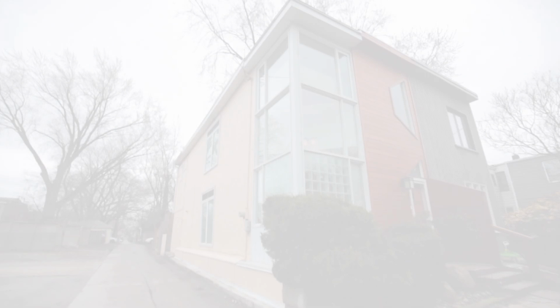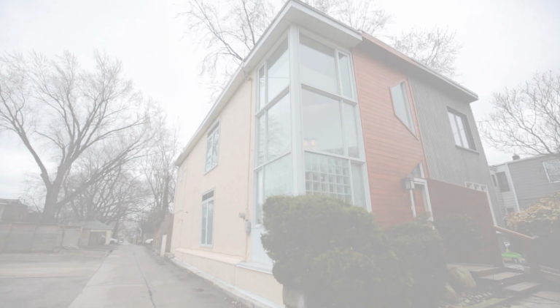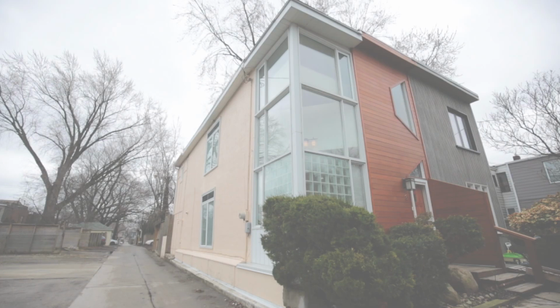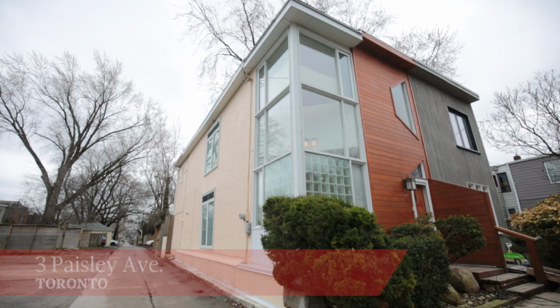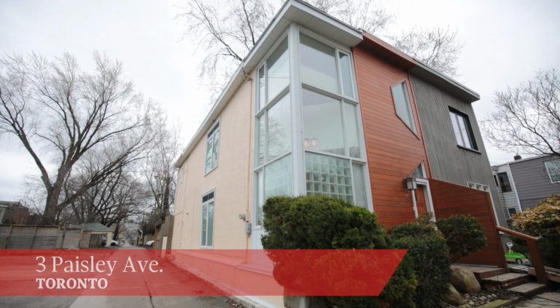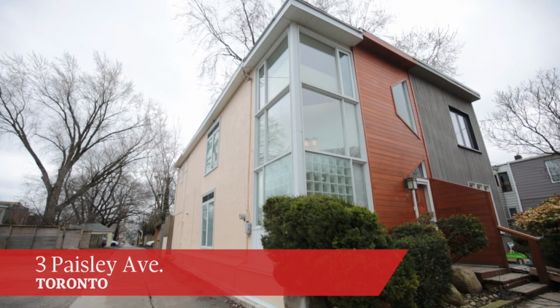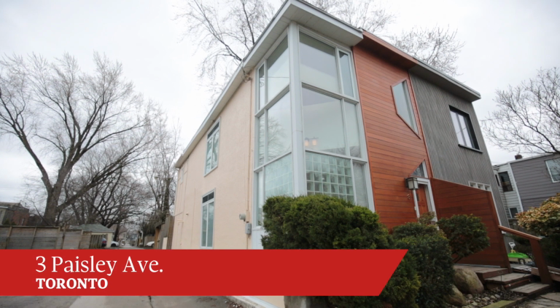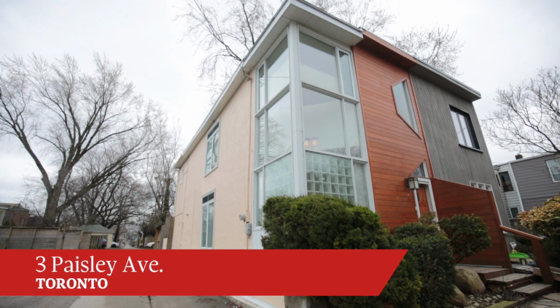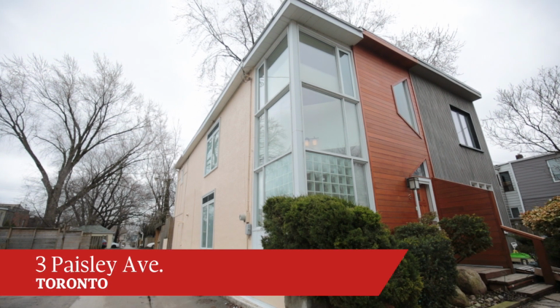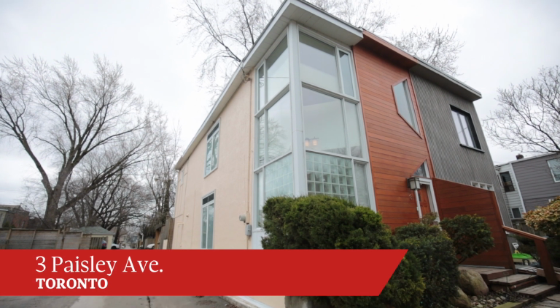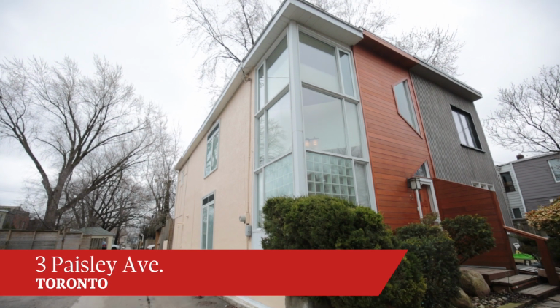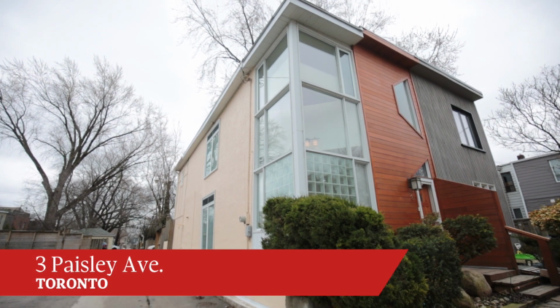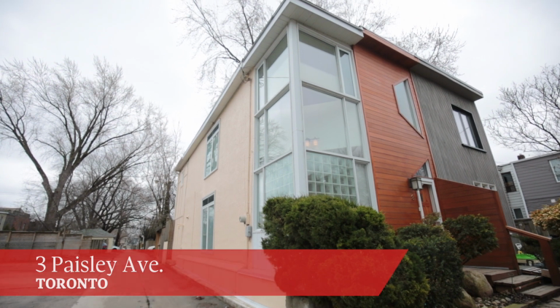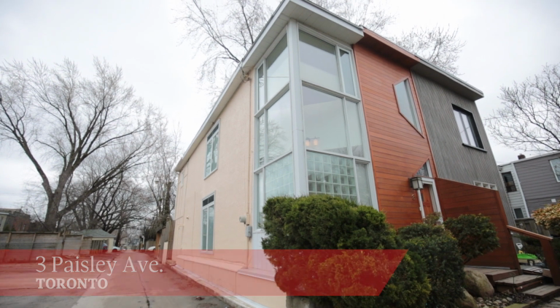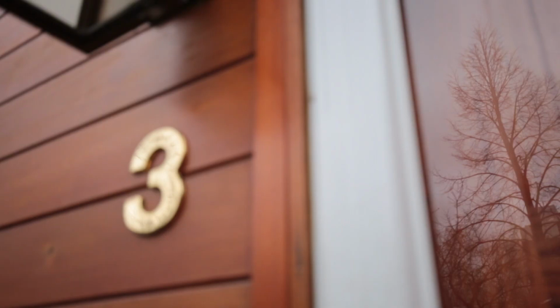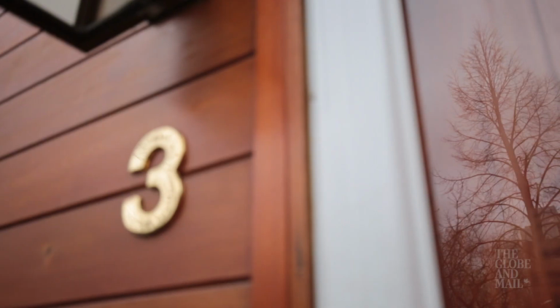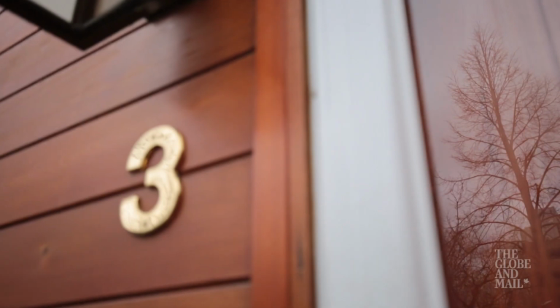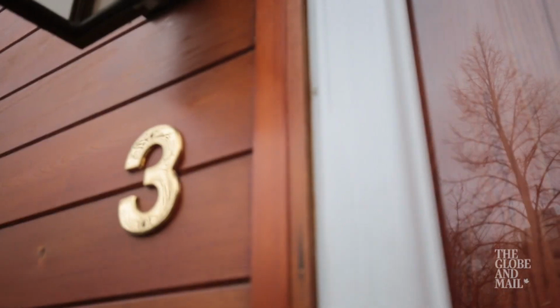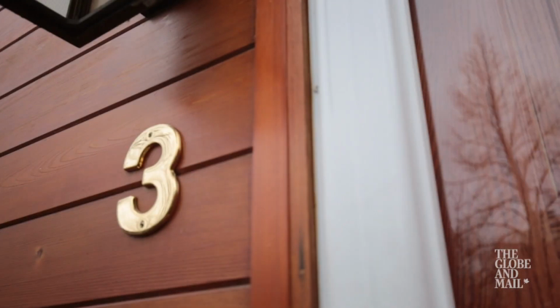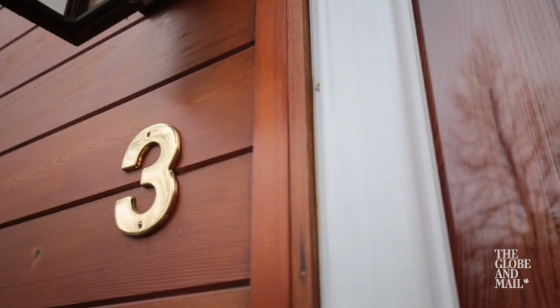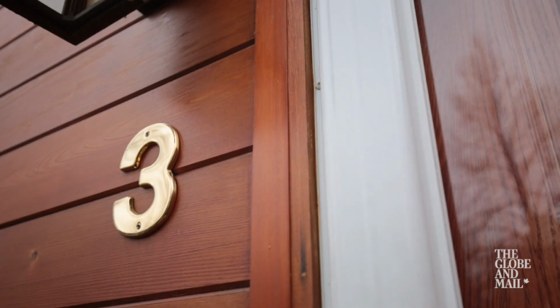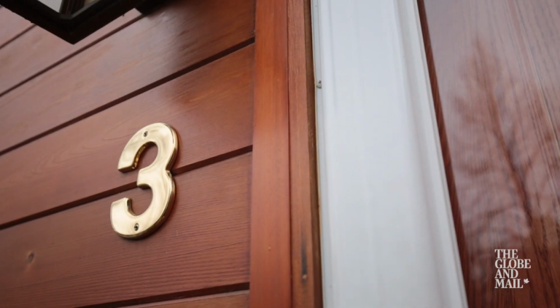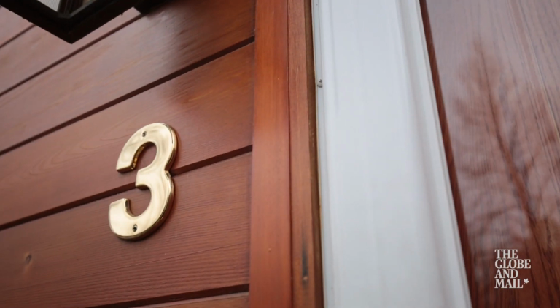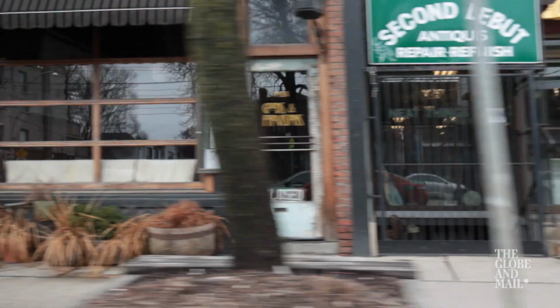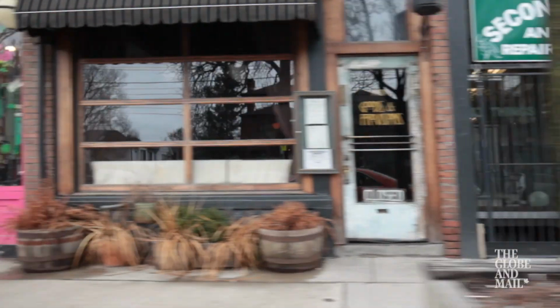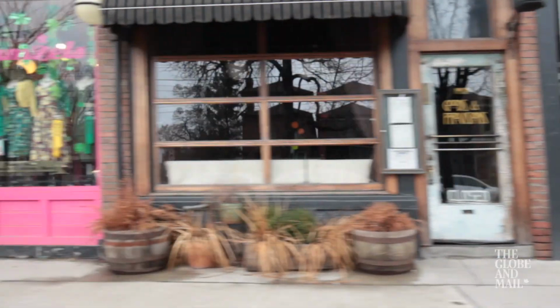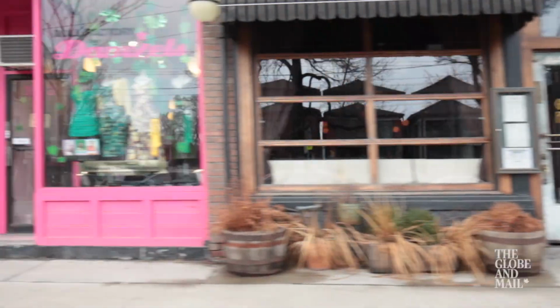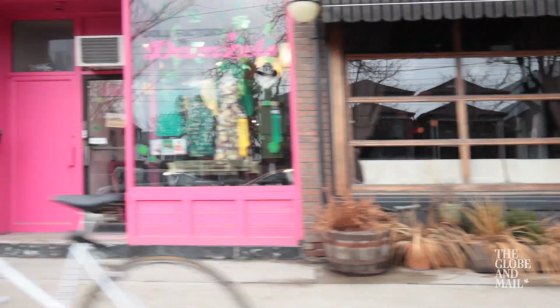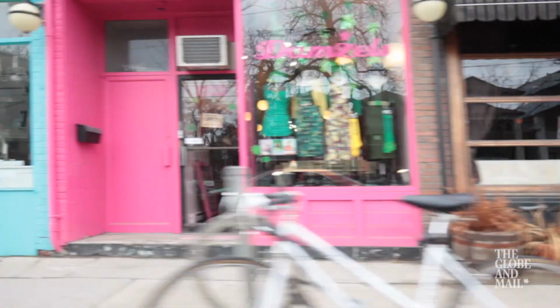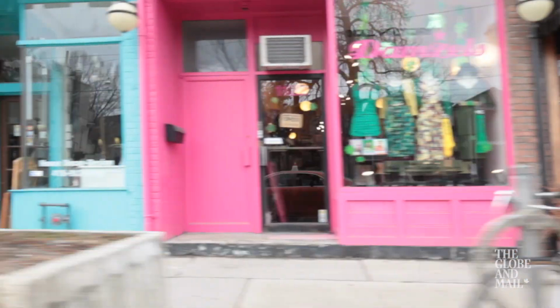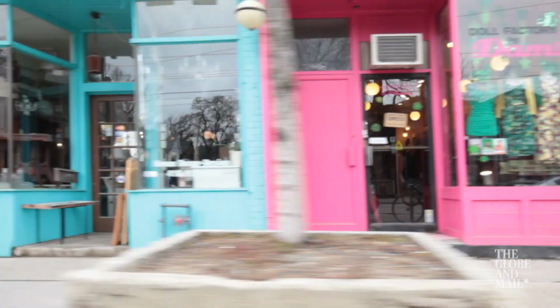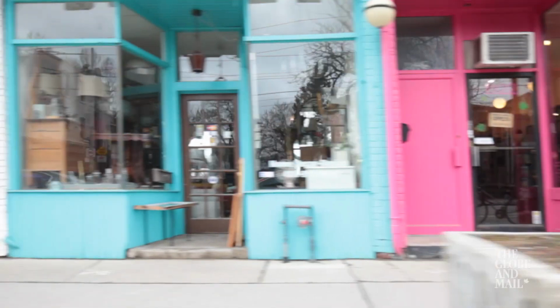We're at 3 Paisley Avenue. It gives you very easy access to Queen East with all its liveliness.